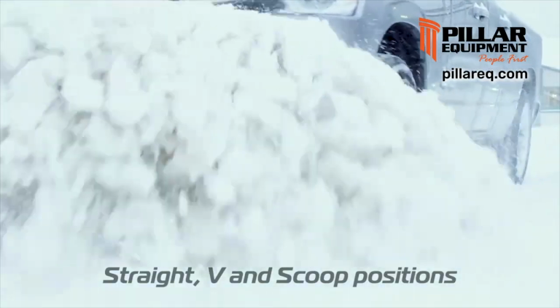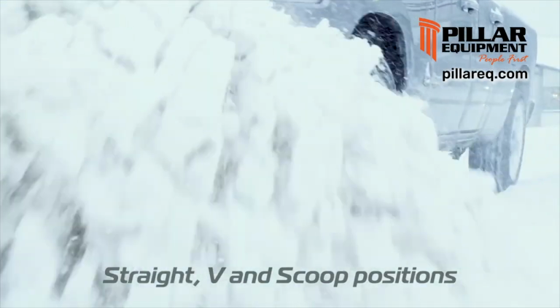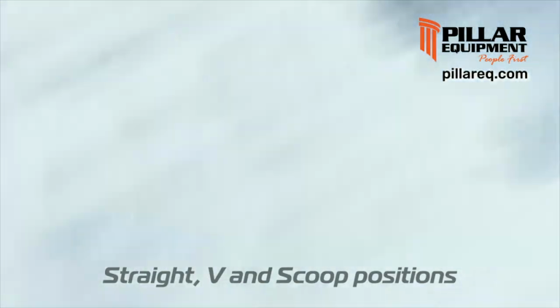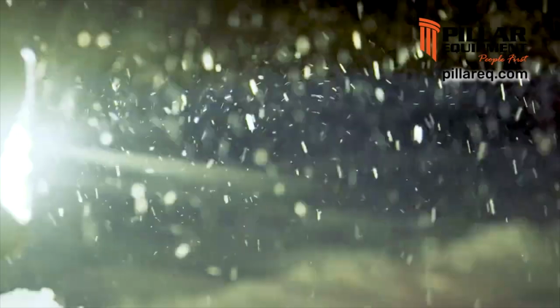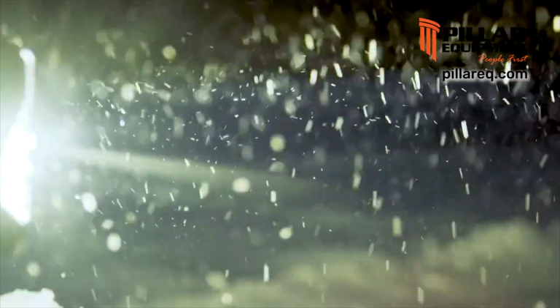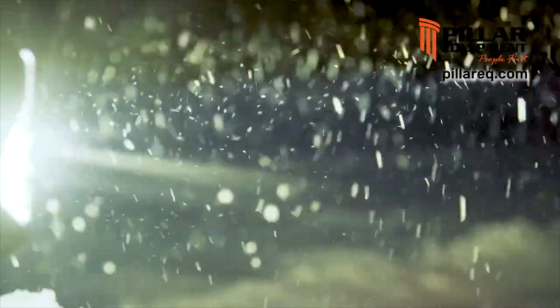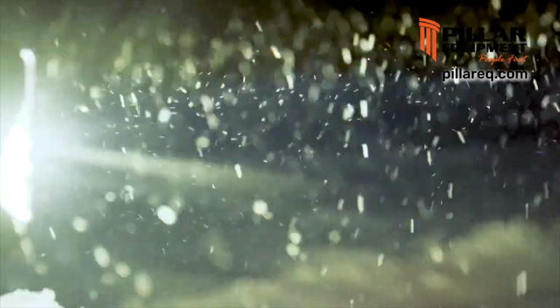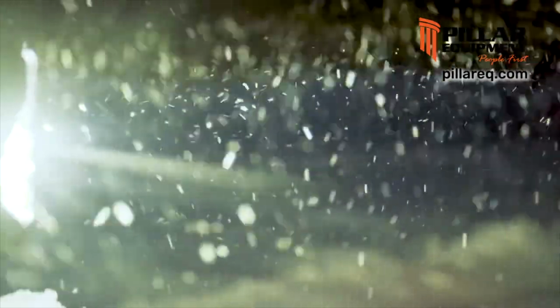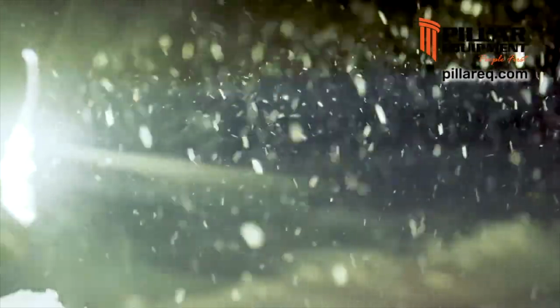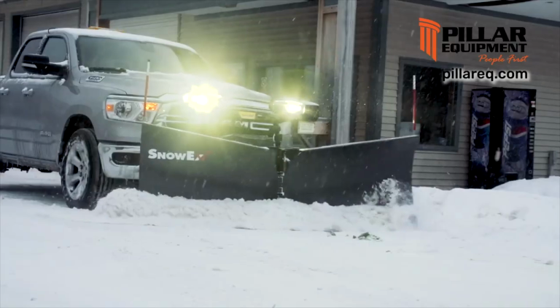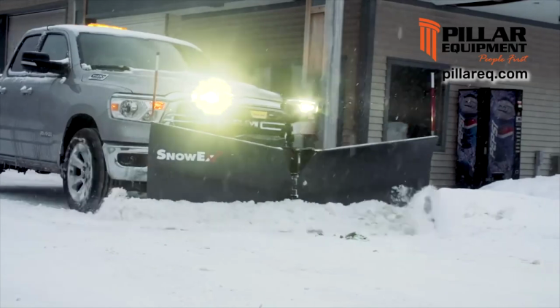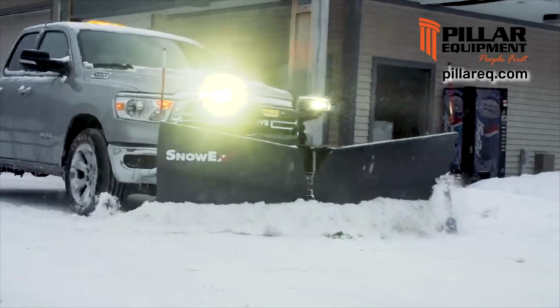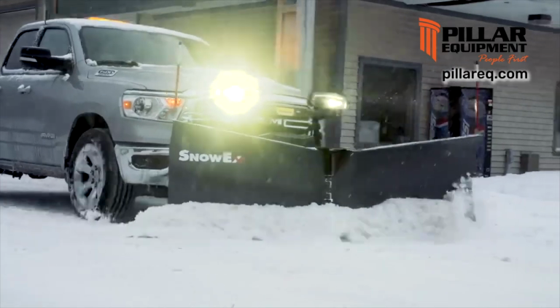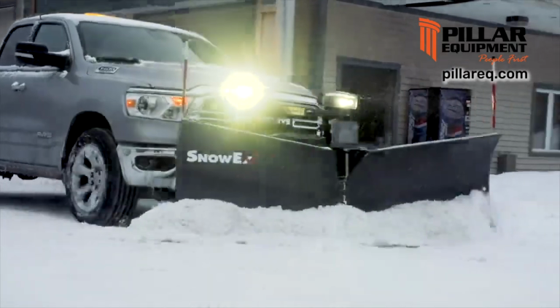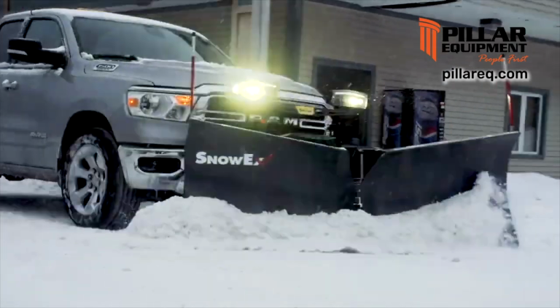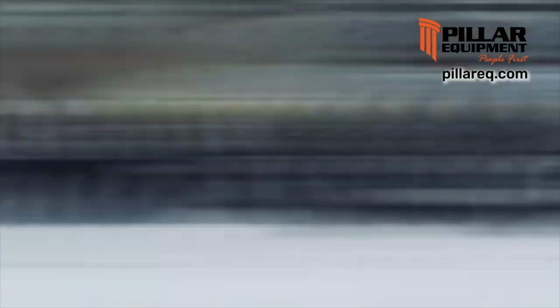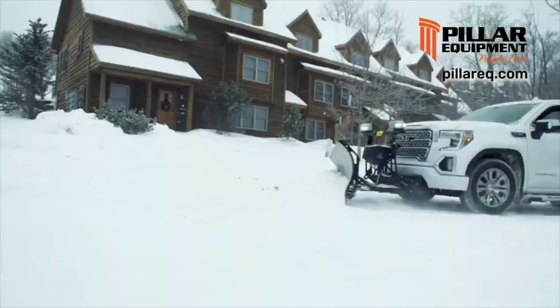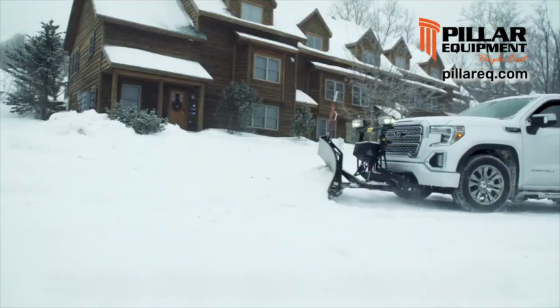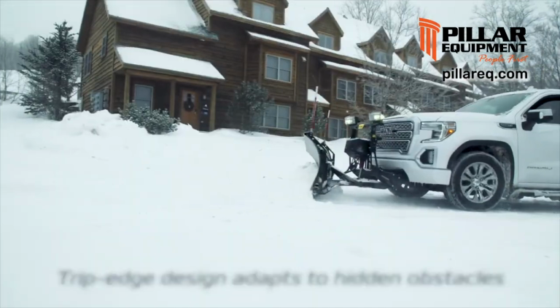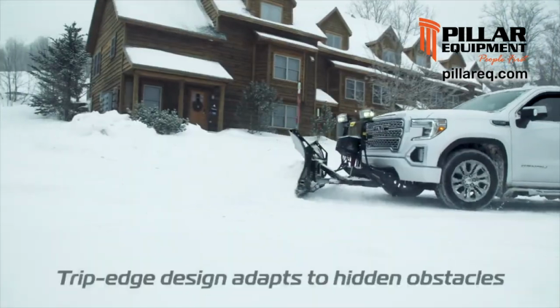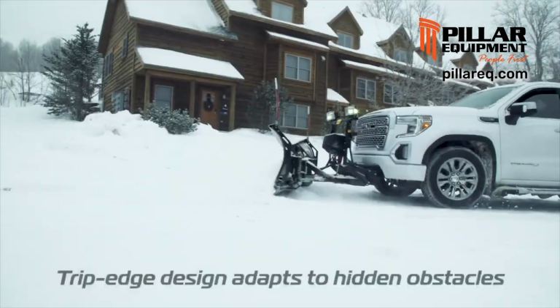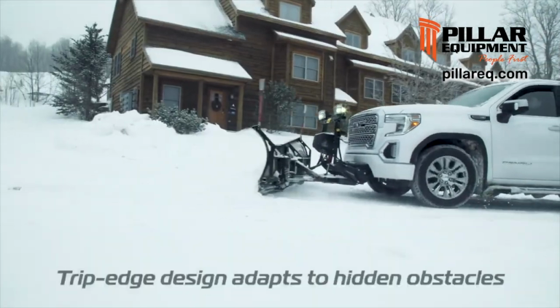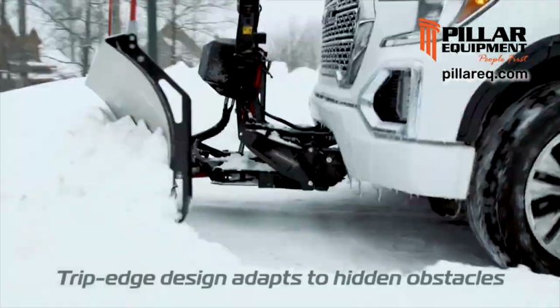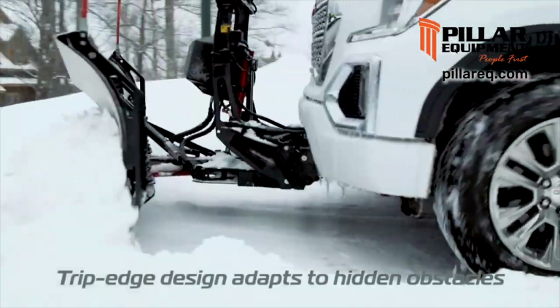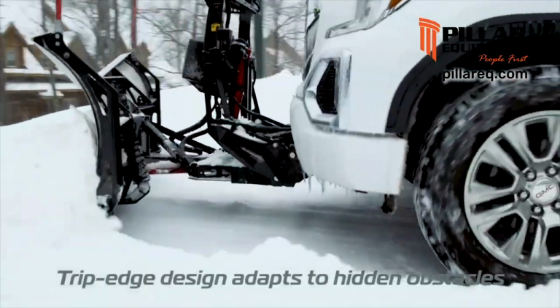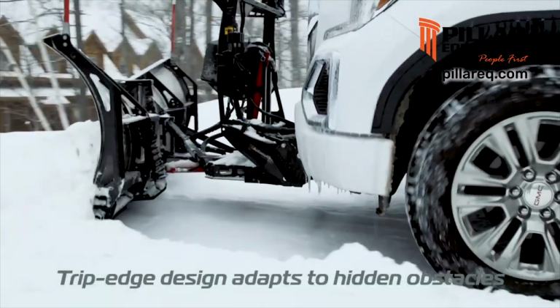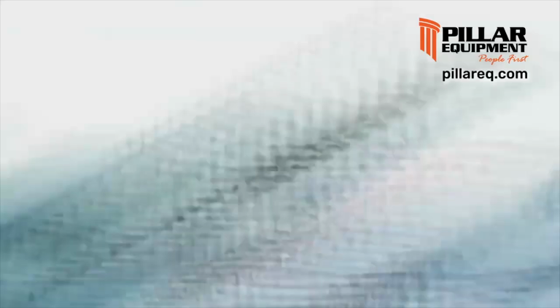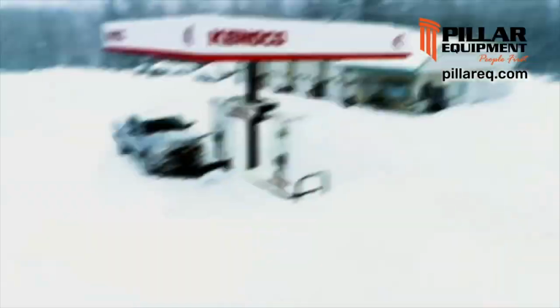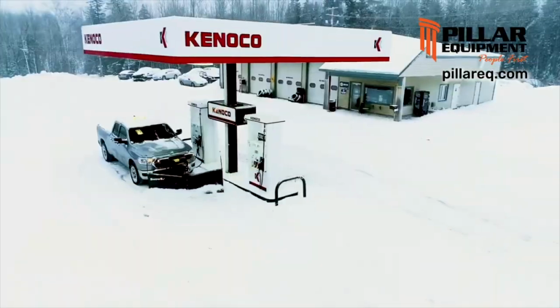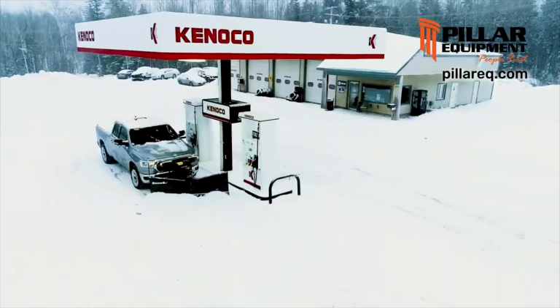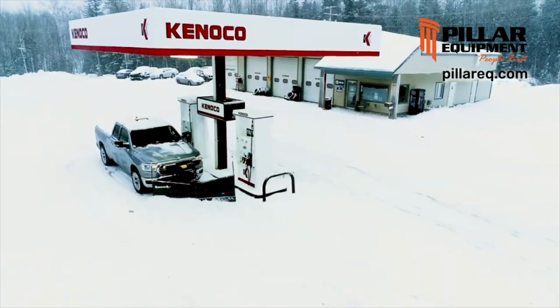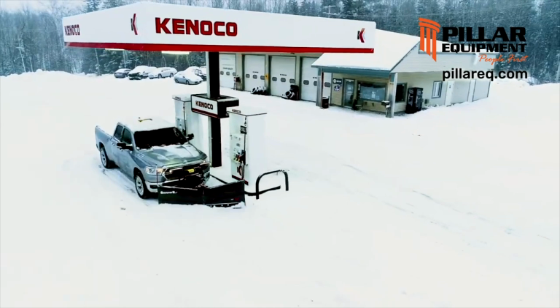Adapt to the elements at the touch of a button and give yourself an edge with every turn and every pass. And if that's not enough,